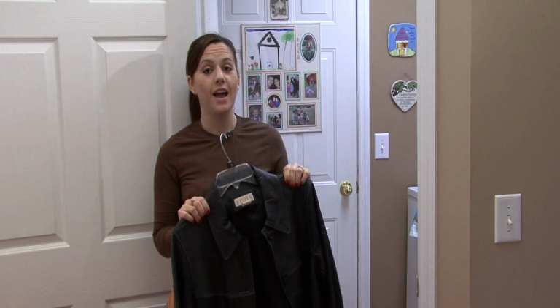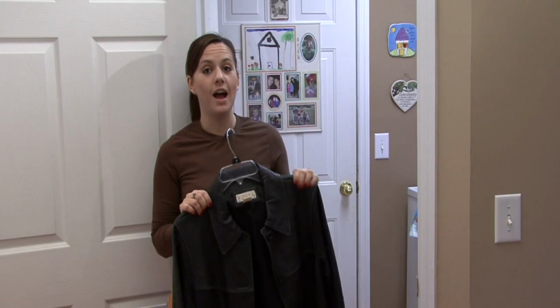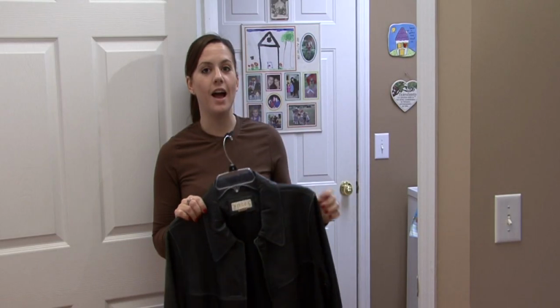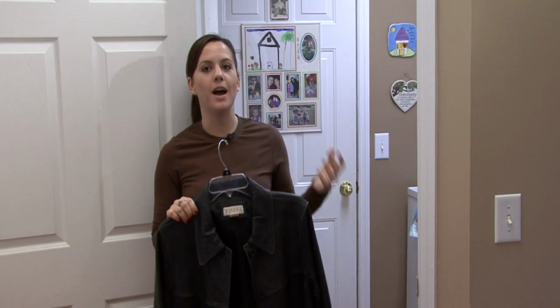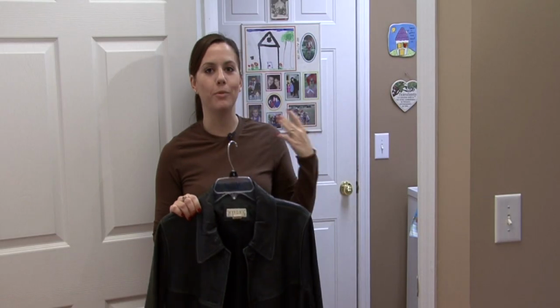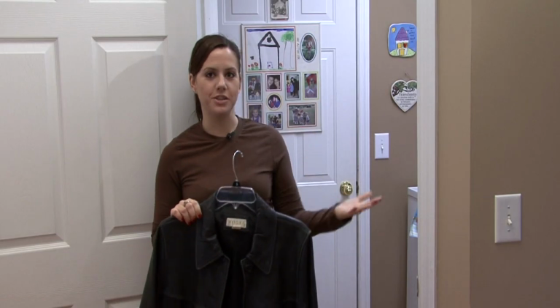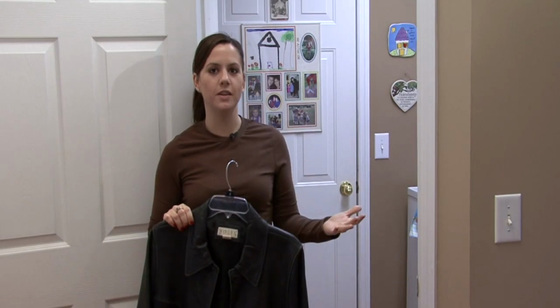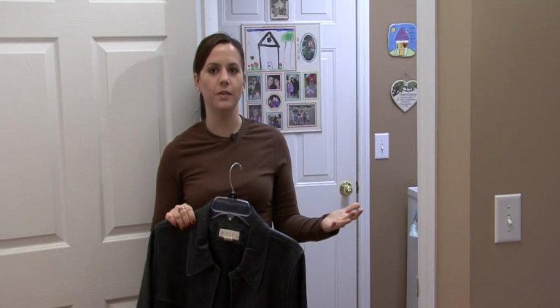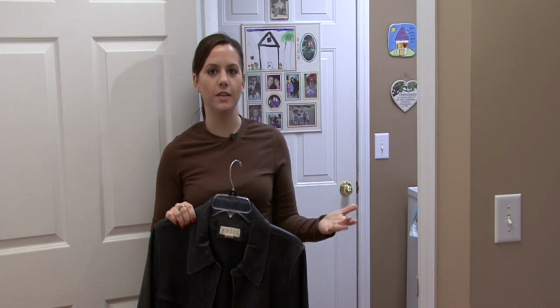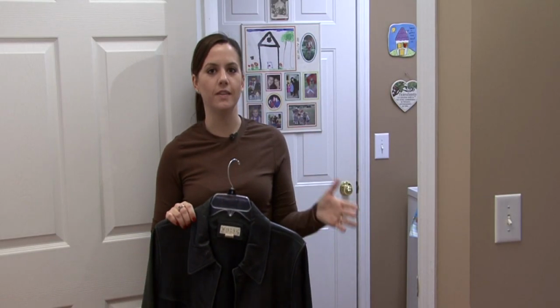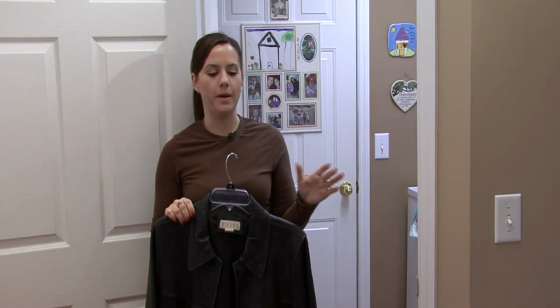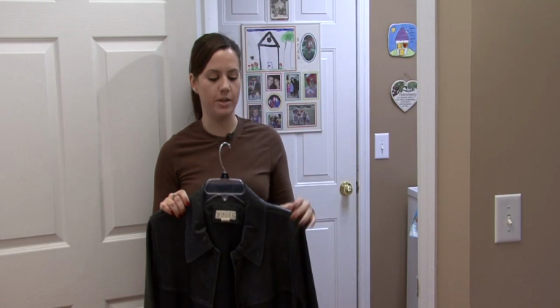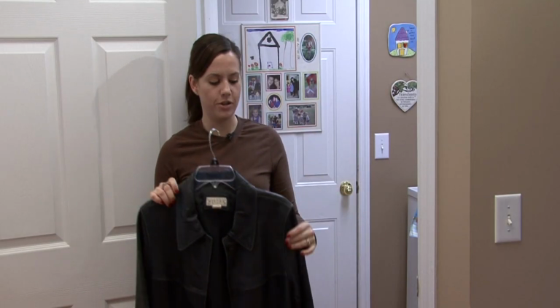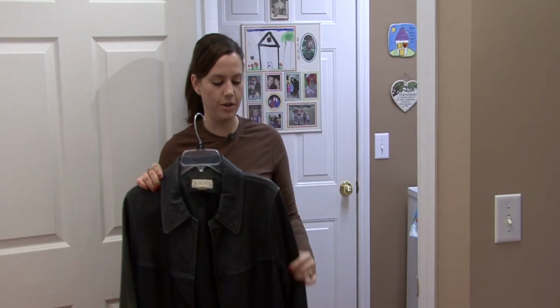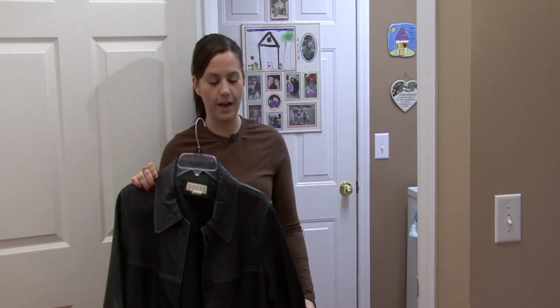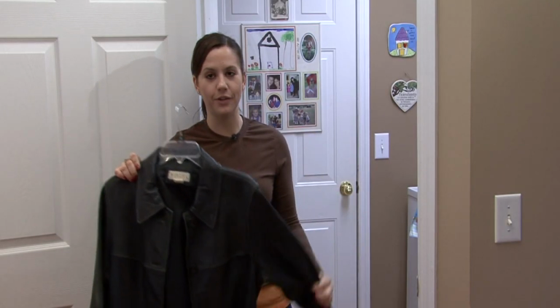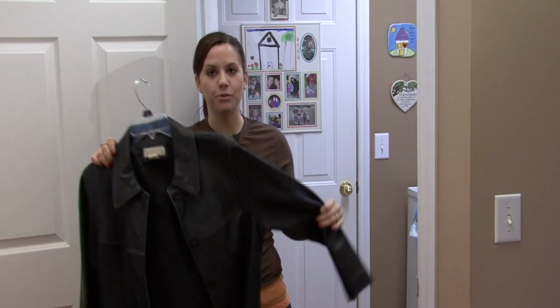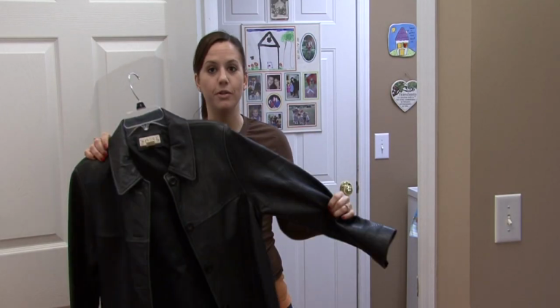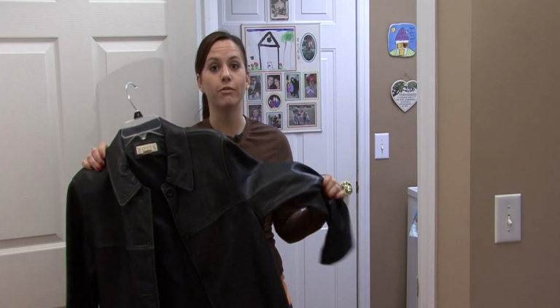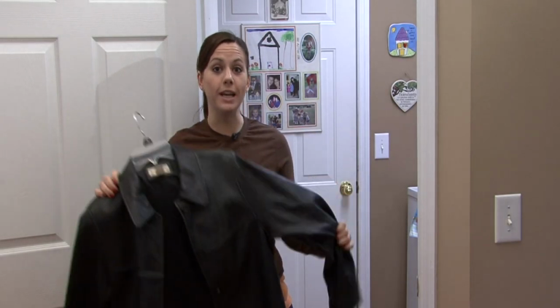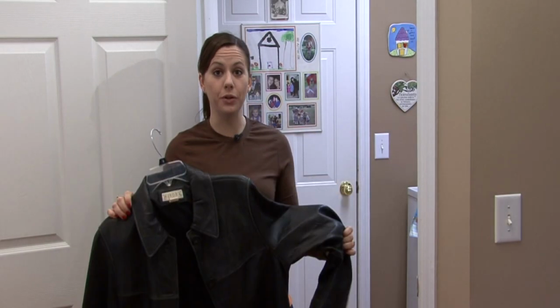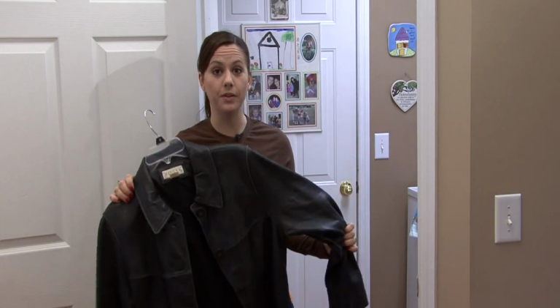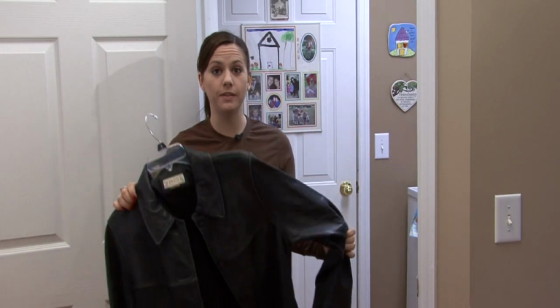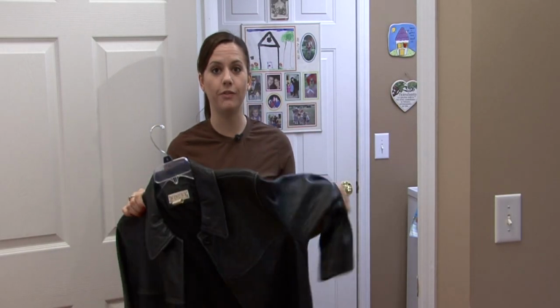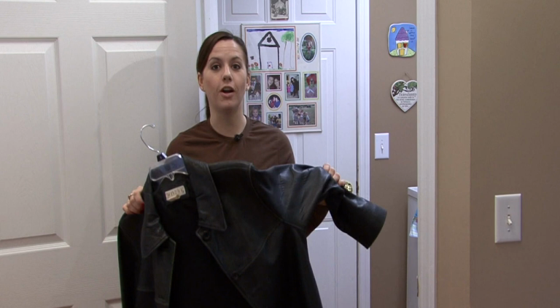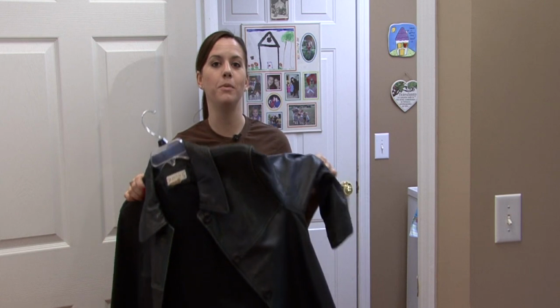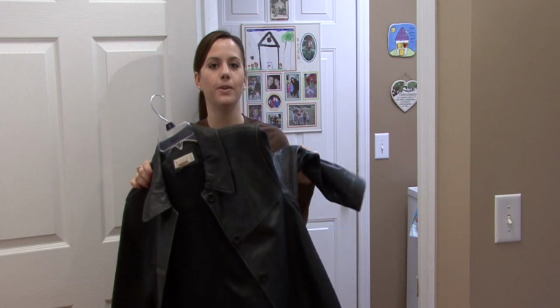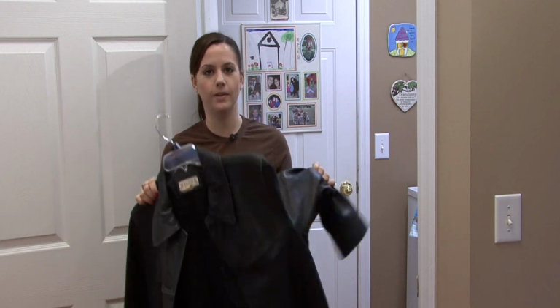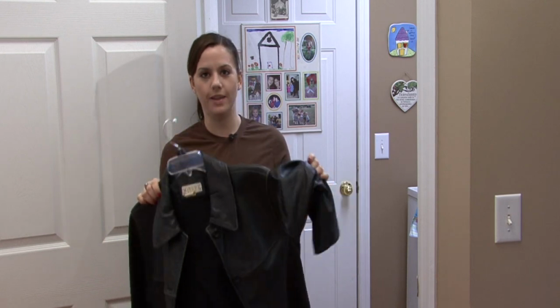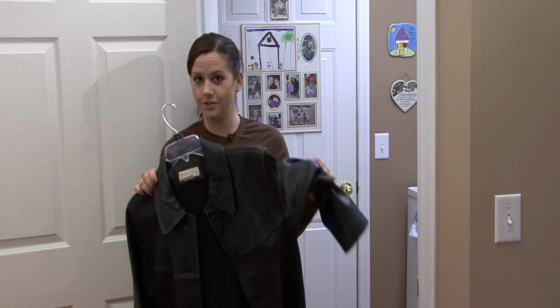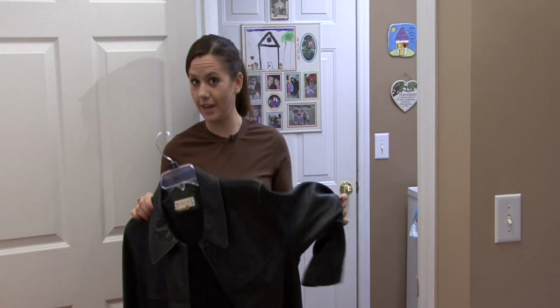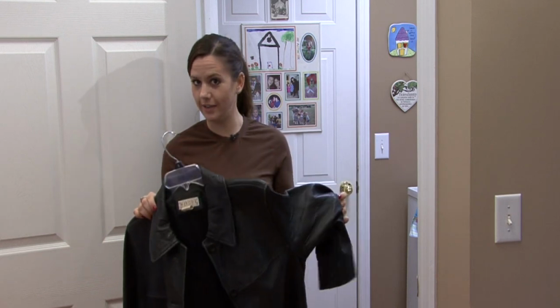Hi, I'm Rachel Utuzis and I'm going to show you how to remove wrinkles from your leather jackets.